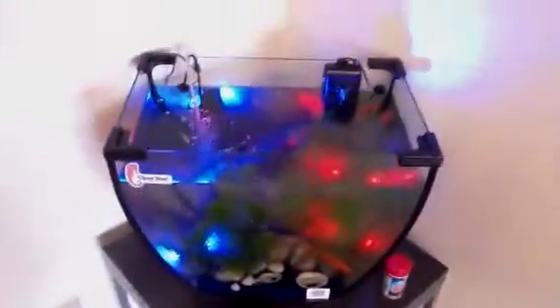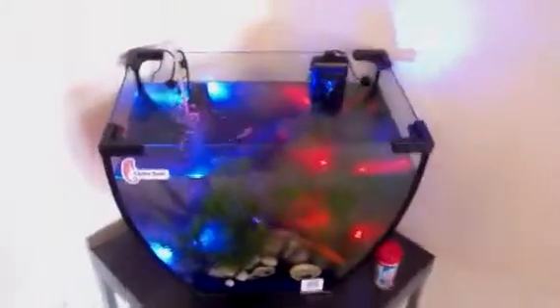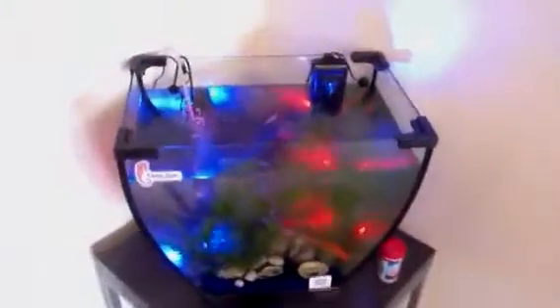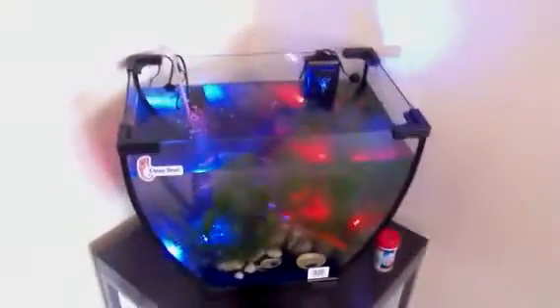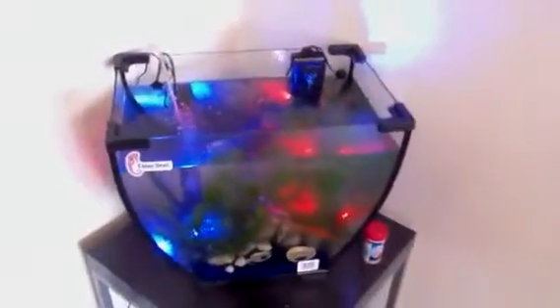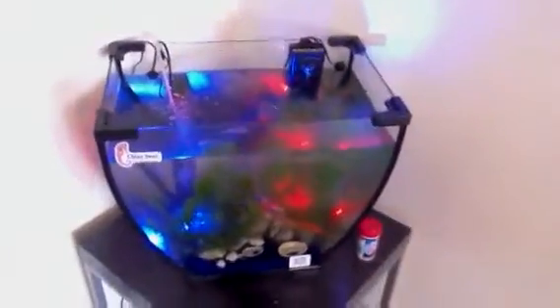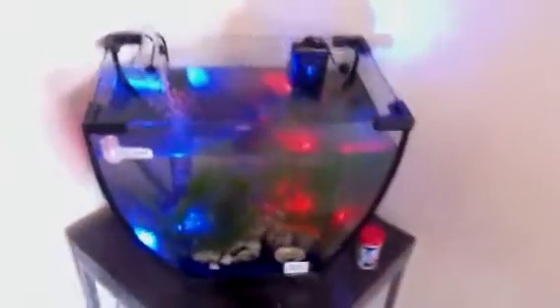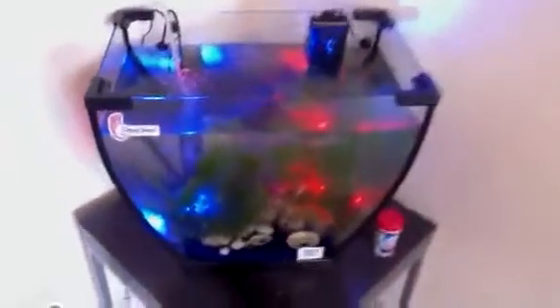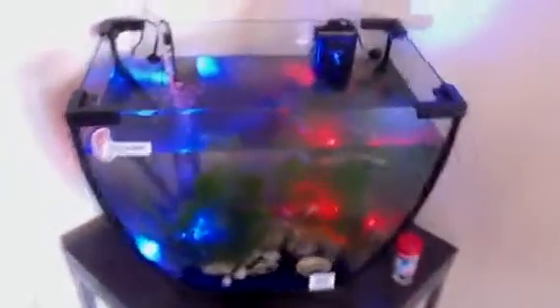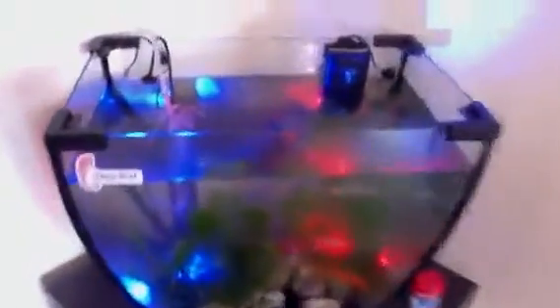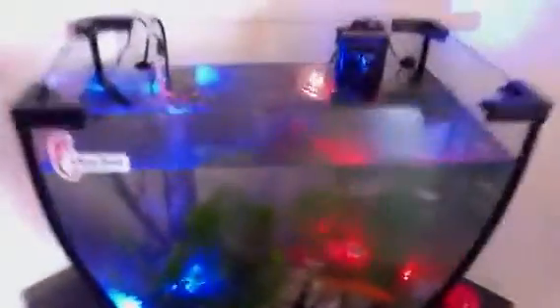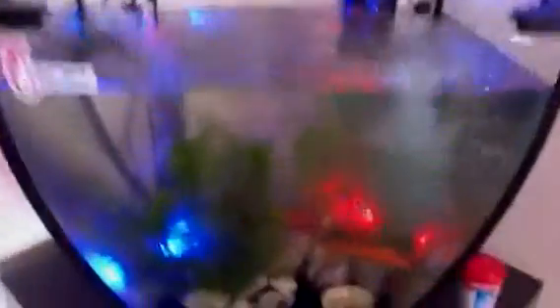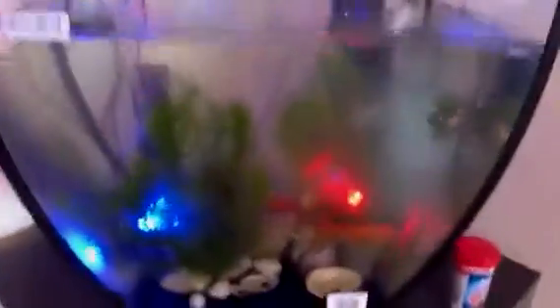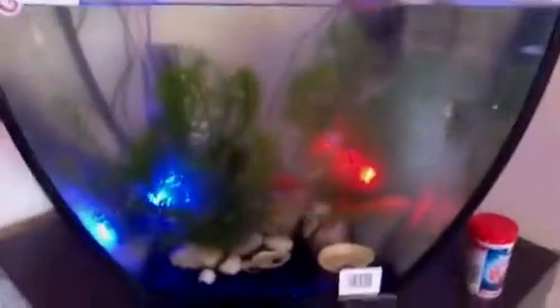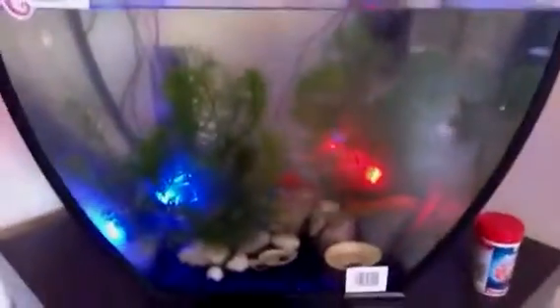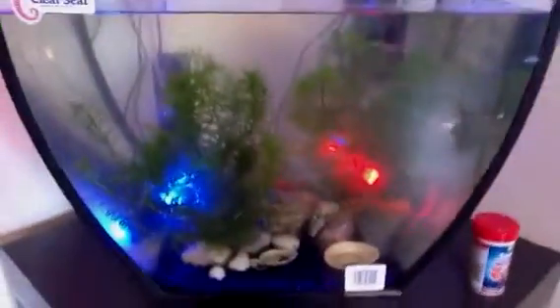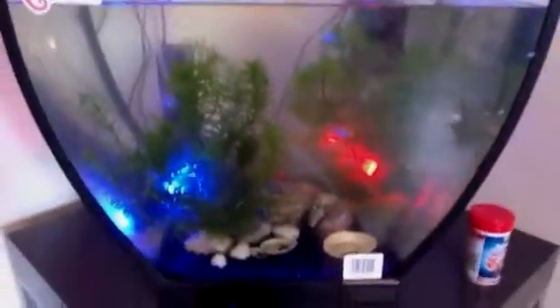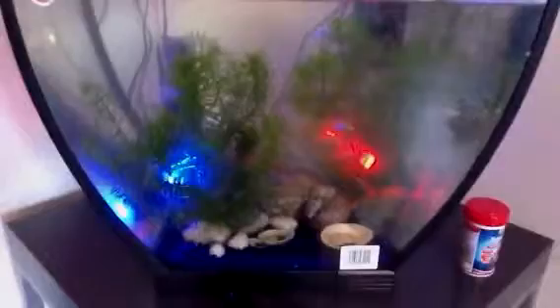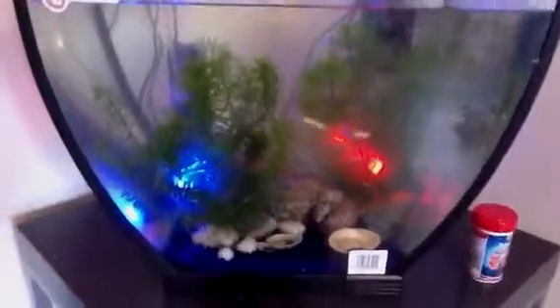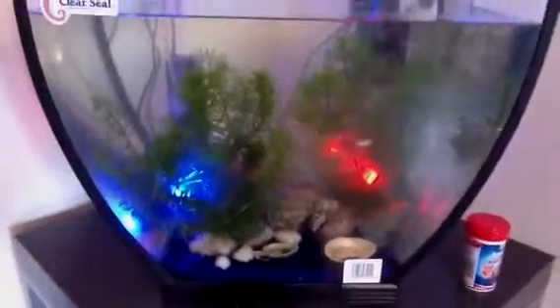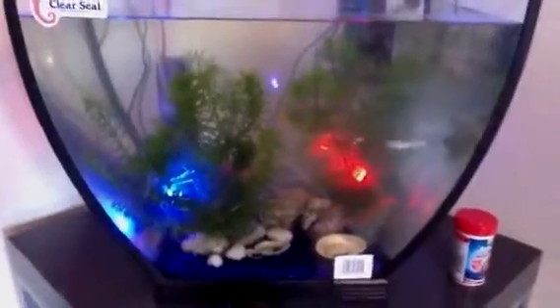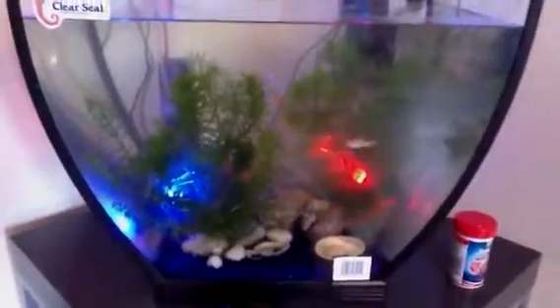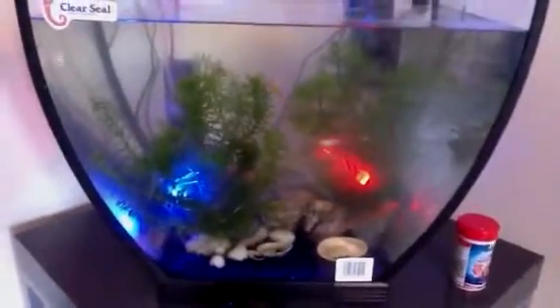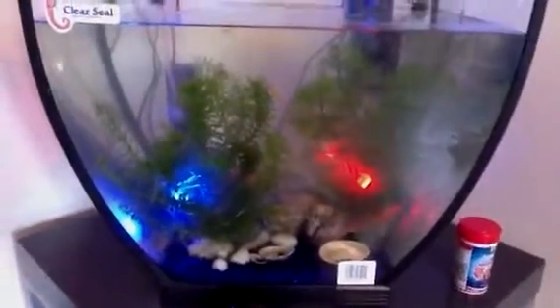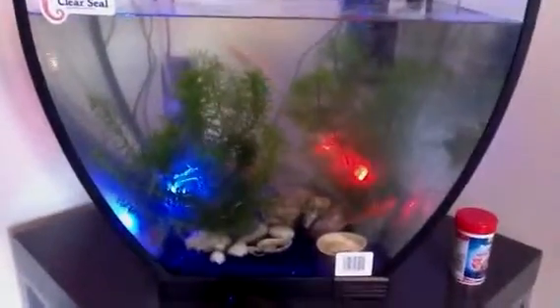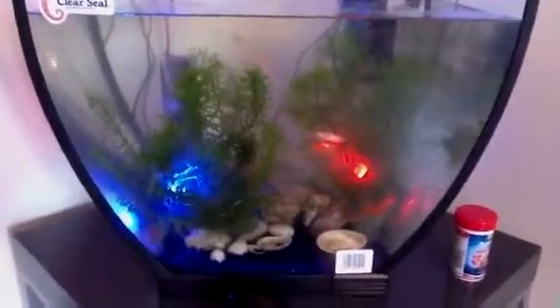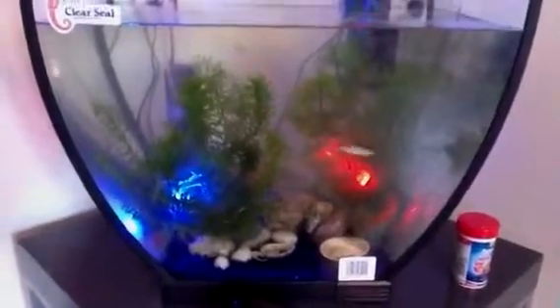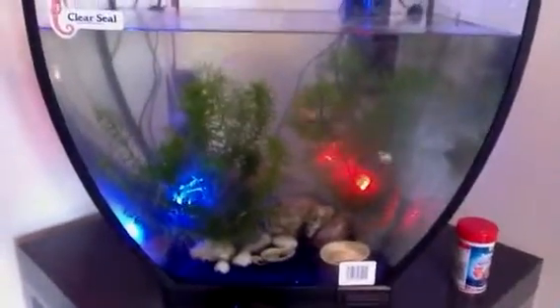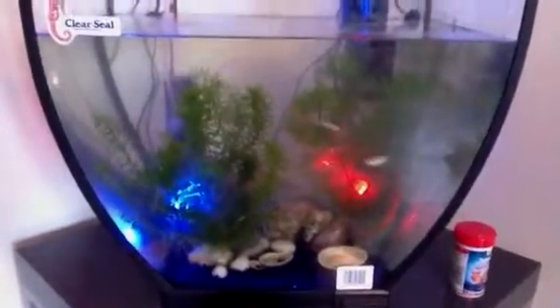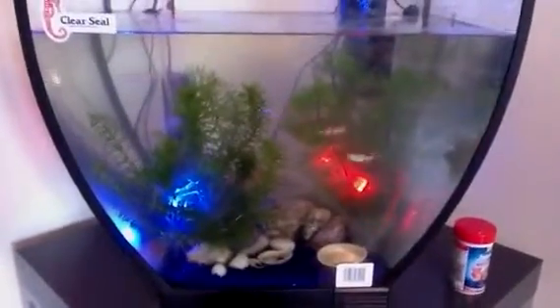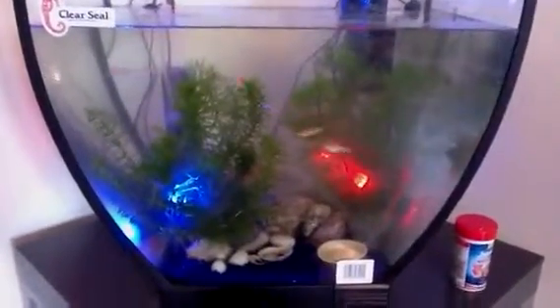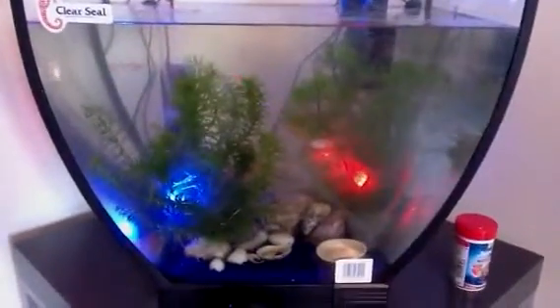I'm getting into fish now — well, fish tanks. But they seem to be loving it.